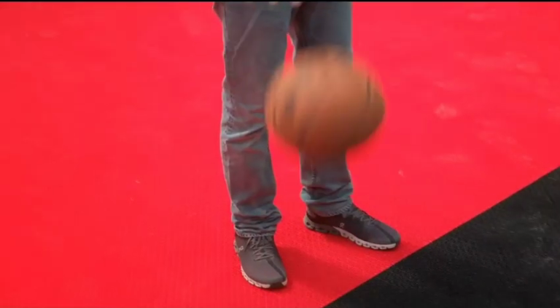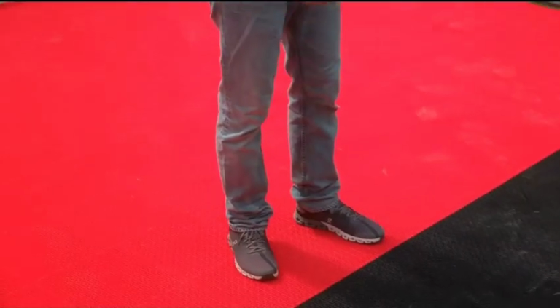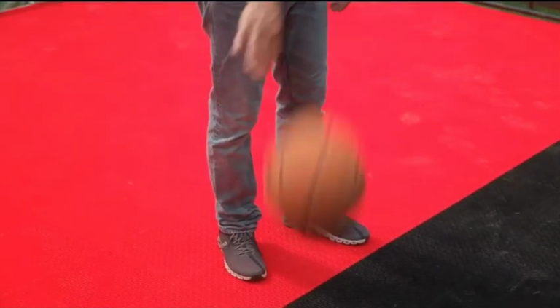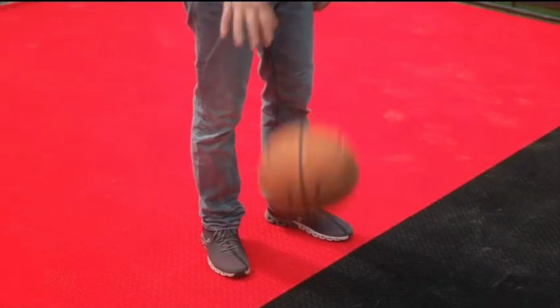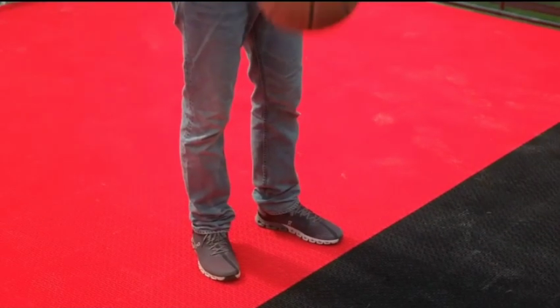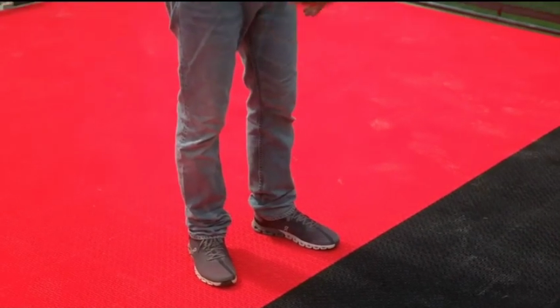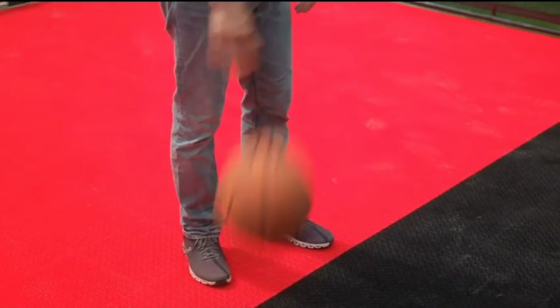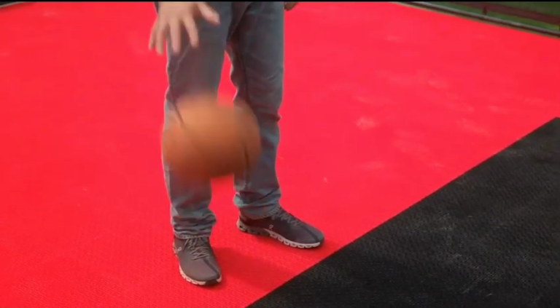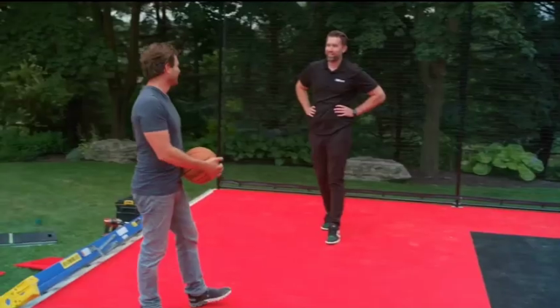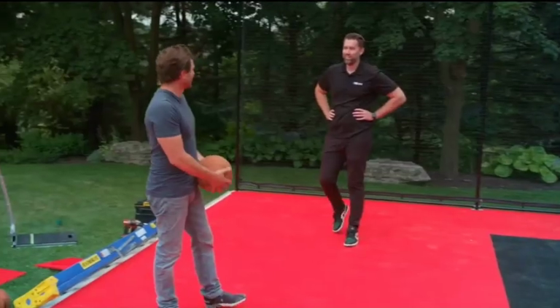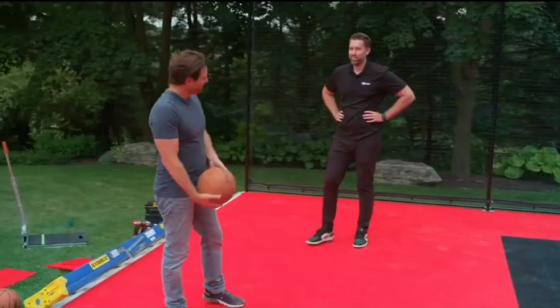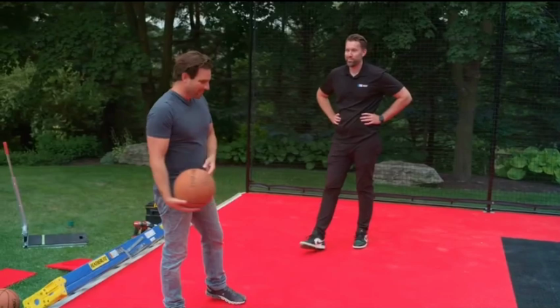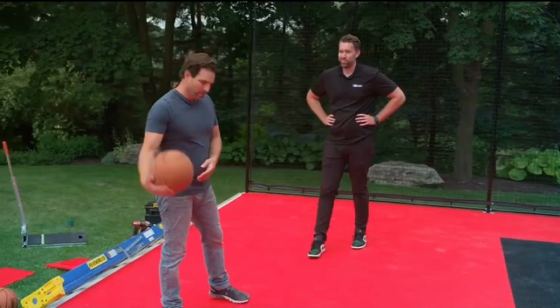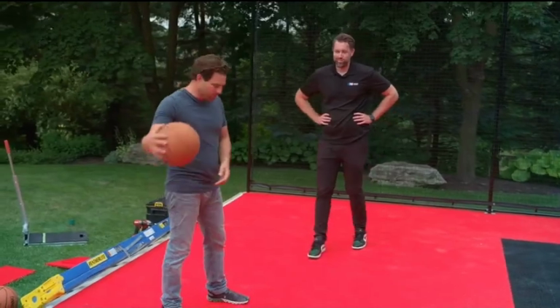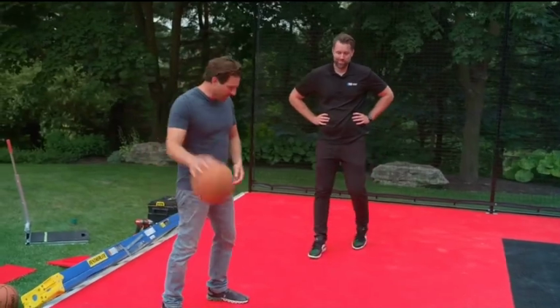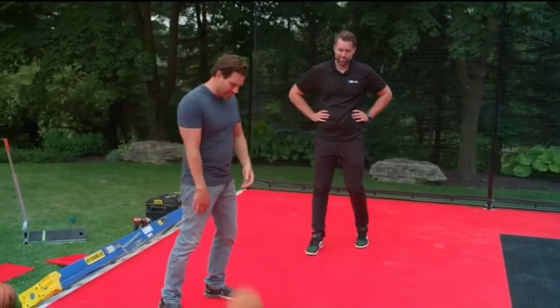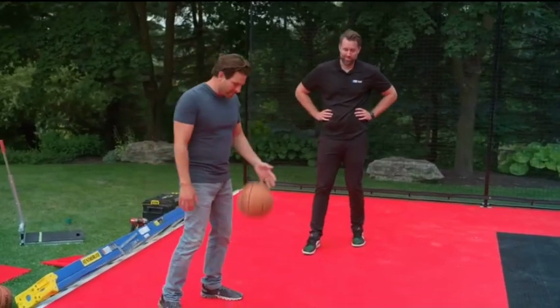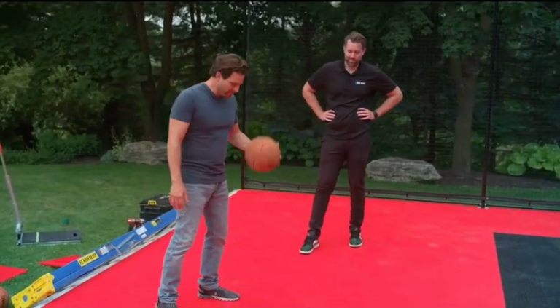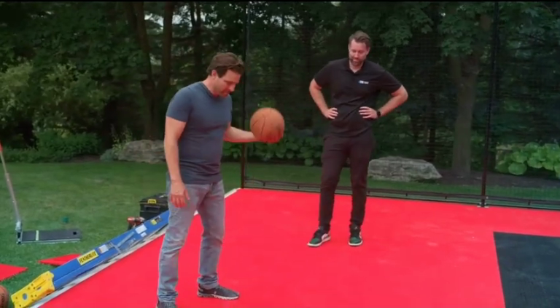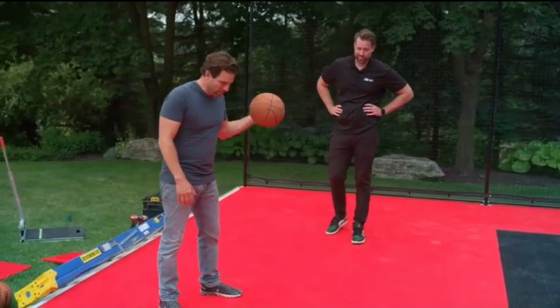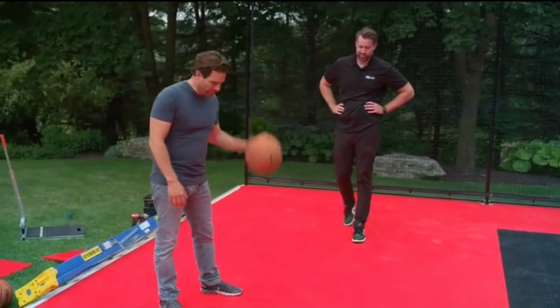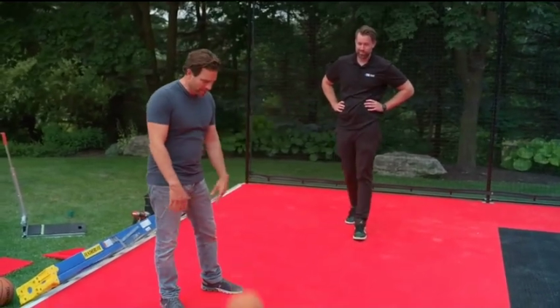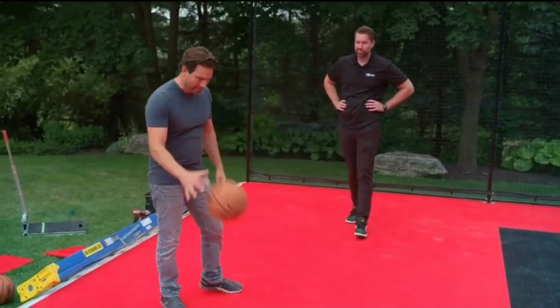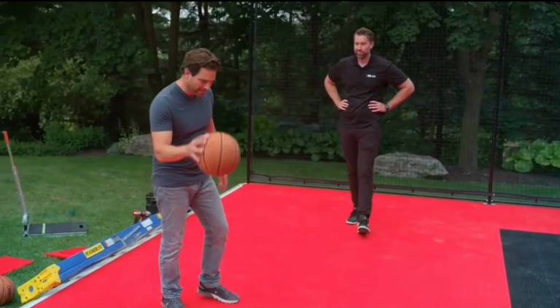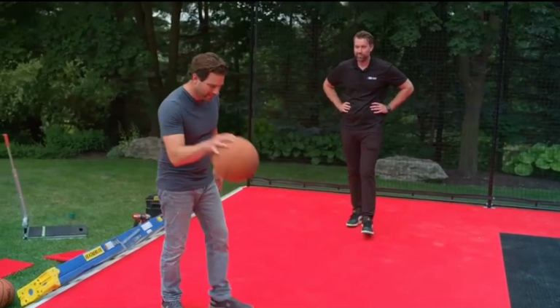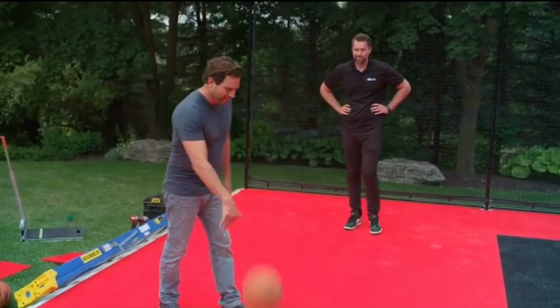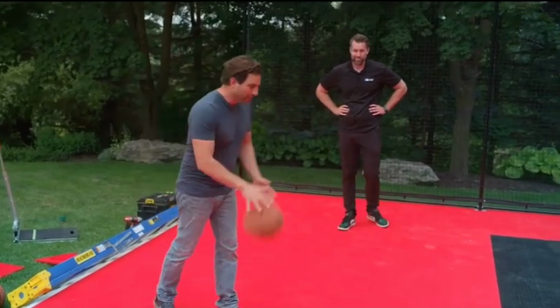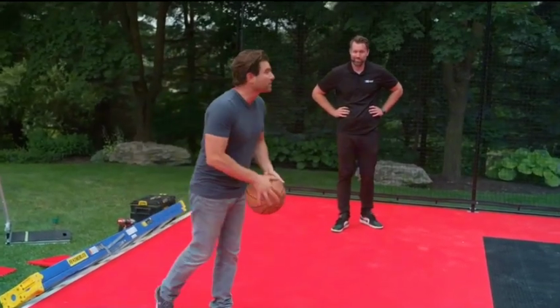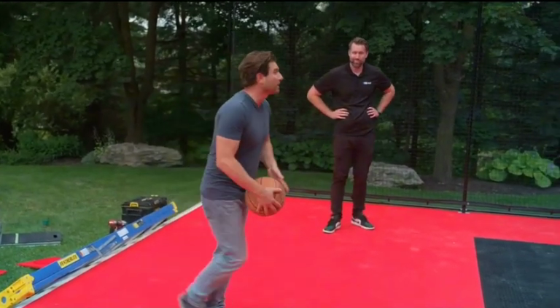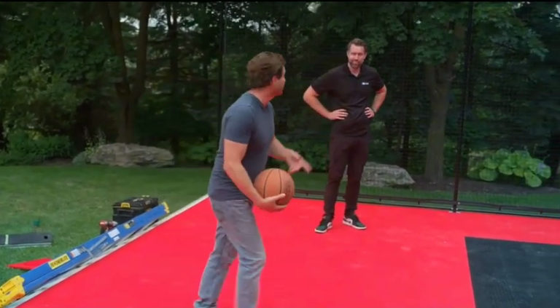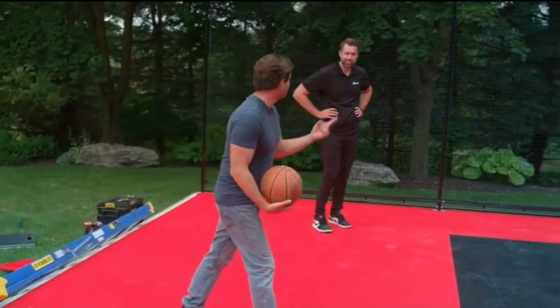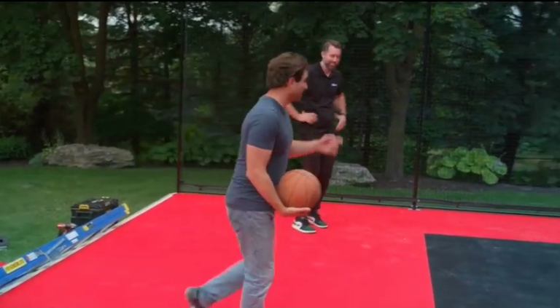The installation was a team effort. It goes faster, it's more fun, and we get to playing sooner.